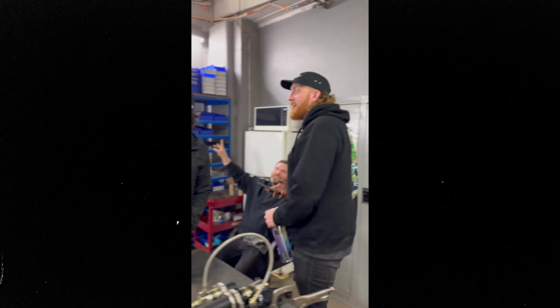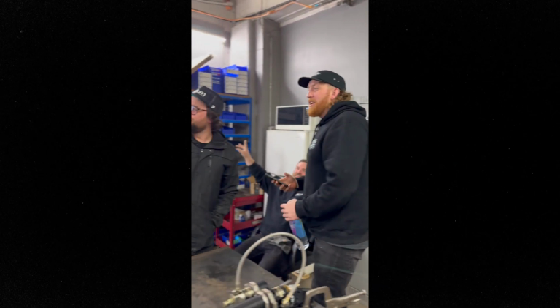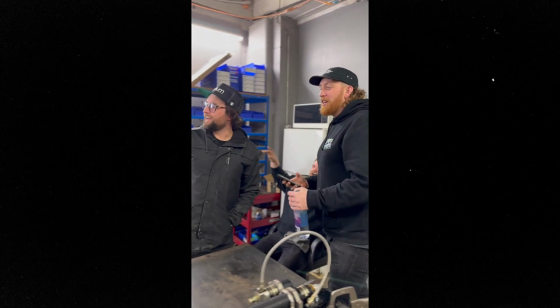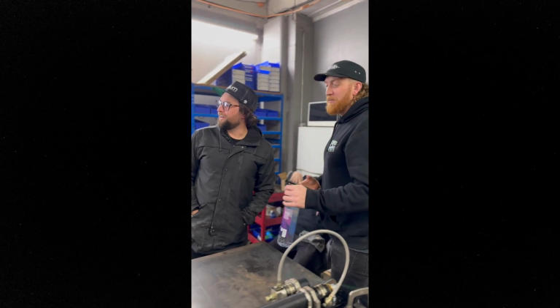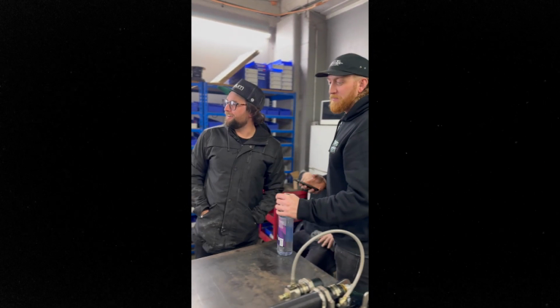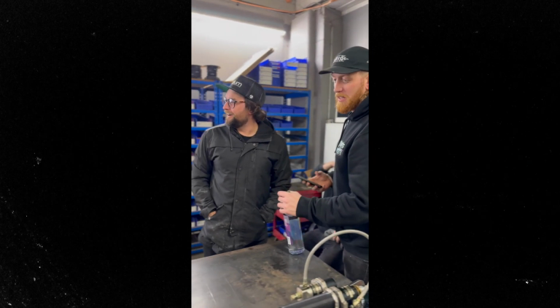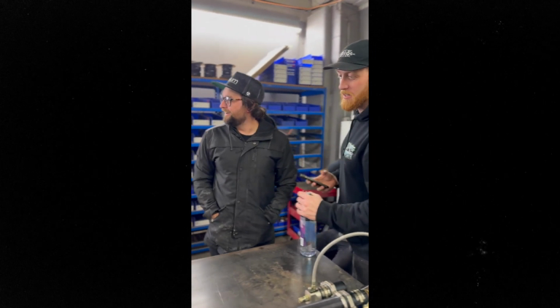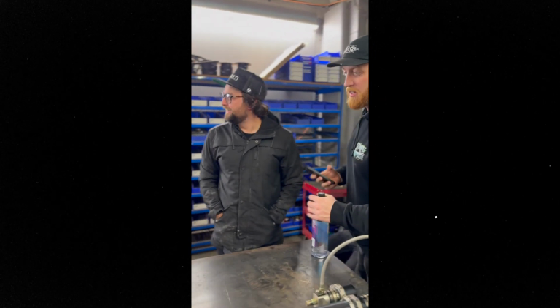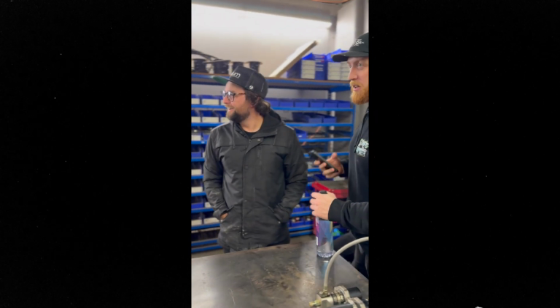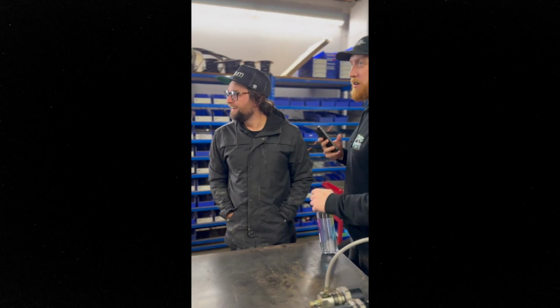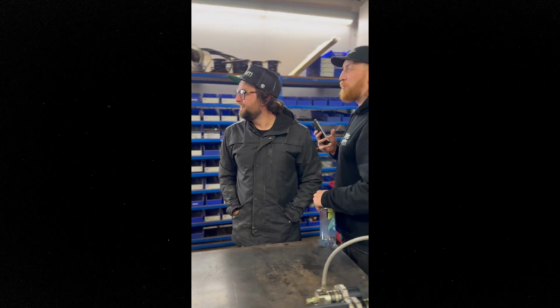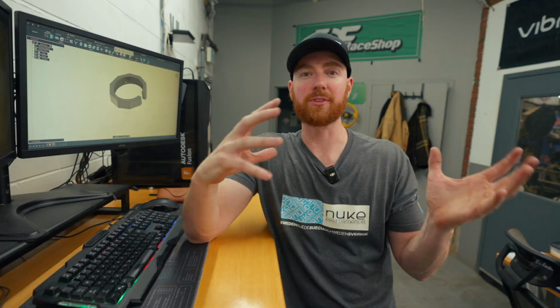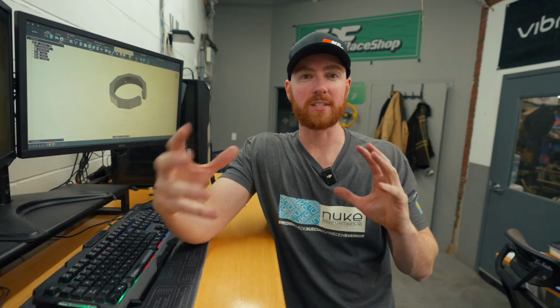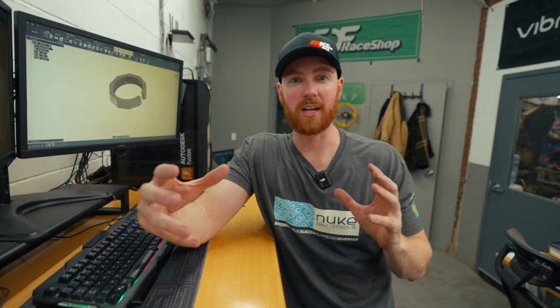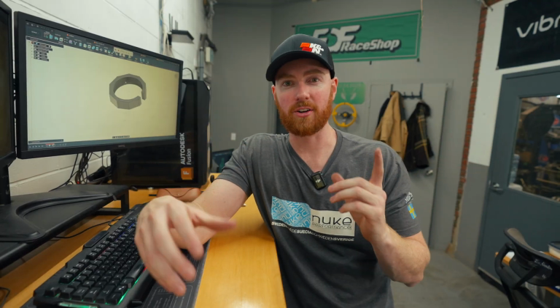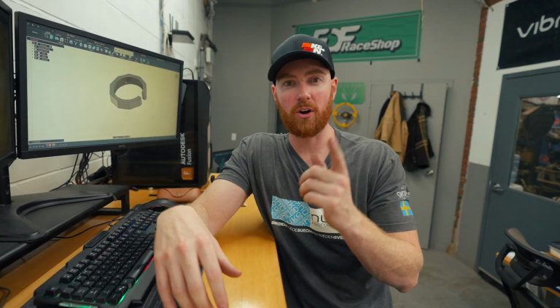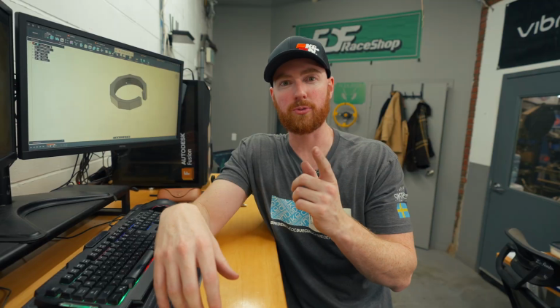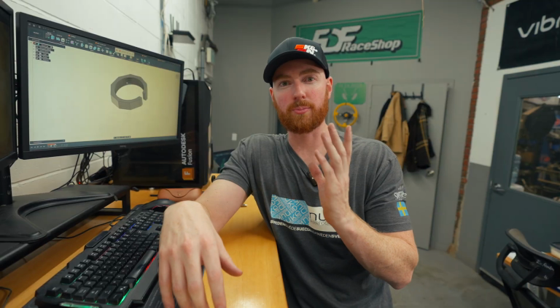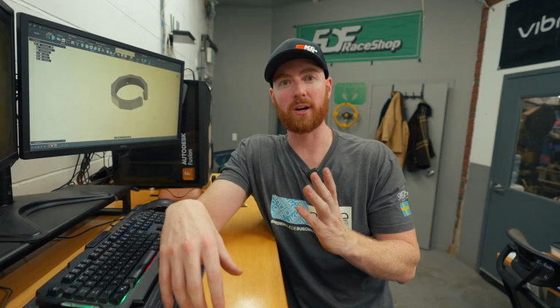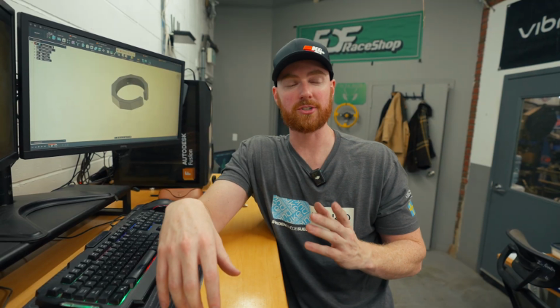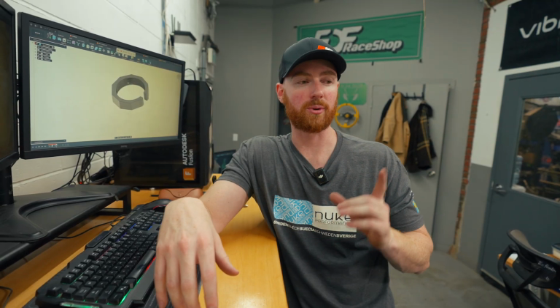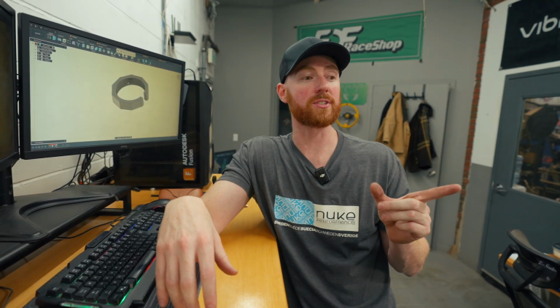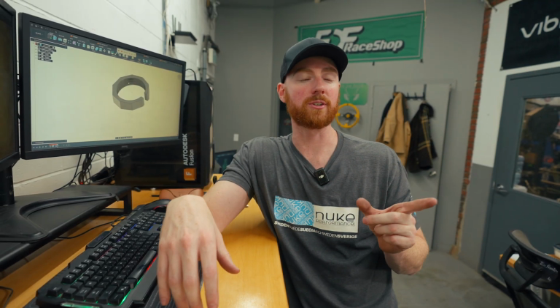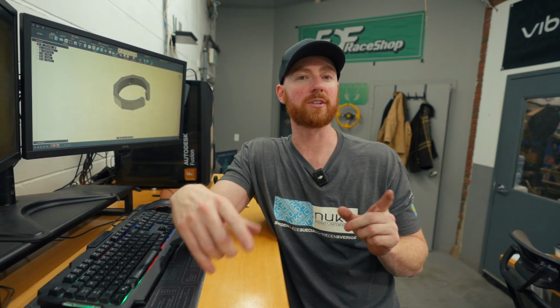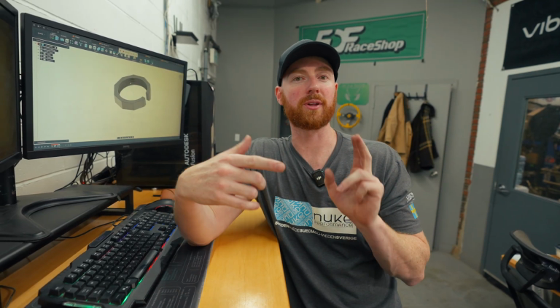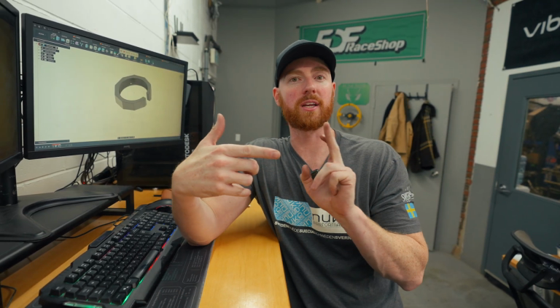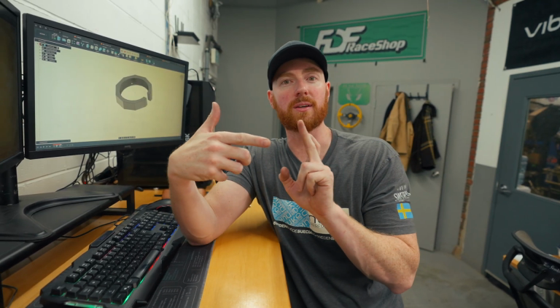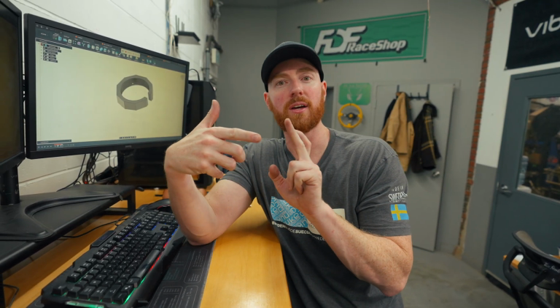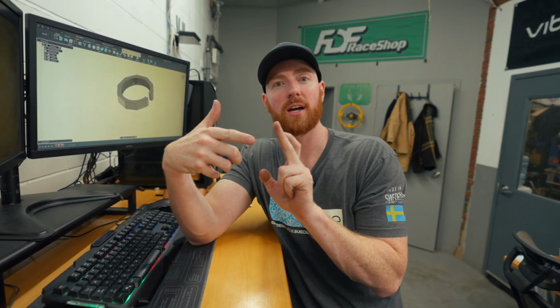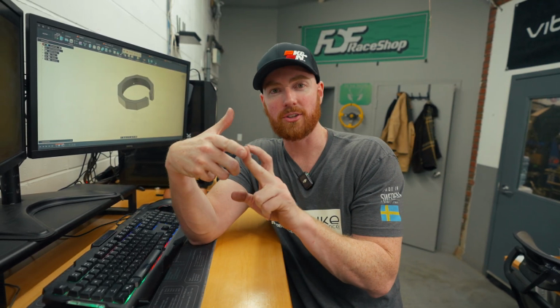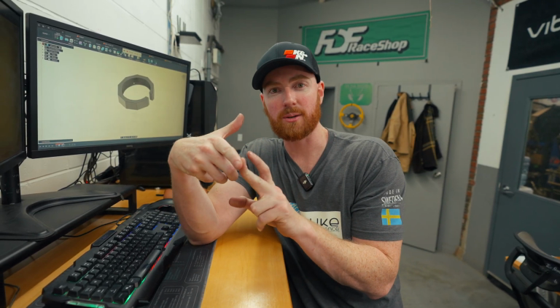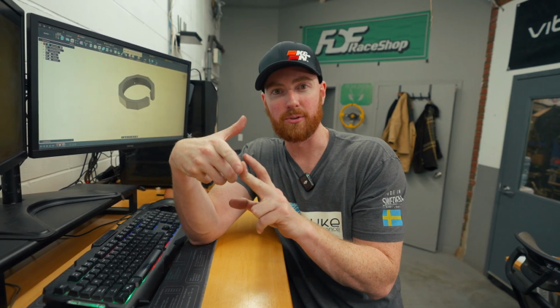Using the 3D printer and everything out in the shop, we were able to put this thing together for the Pure Eye Show, where it's going to be displayed in the Haltech booth.